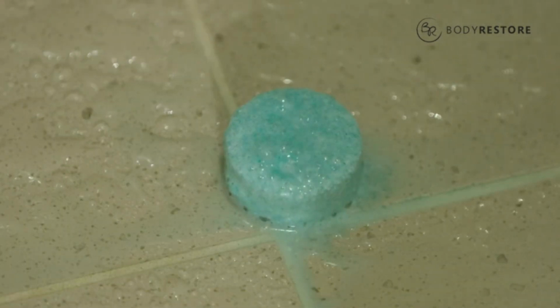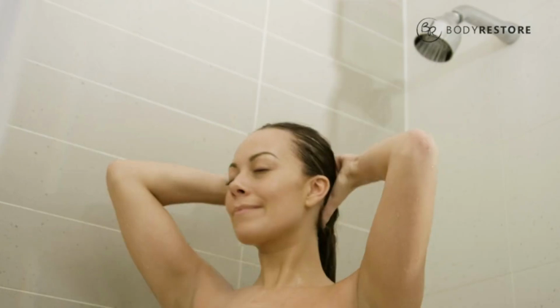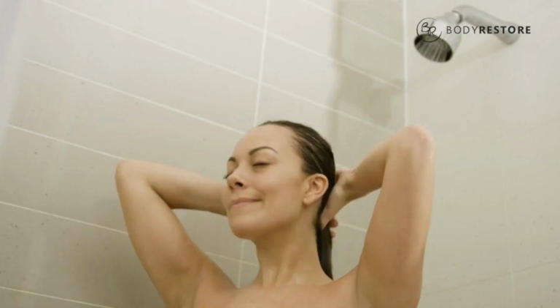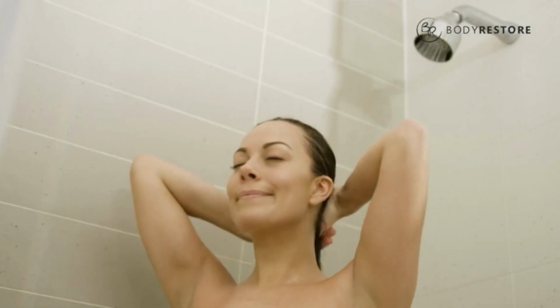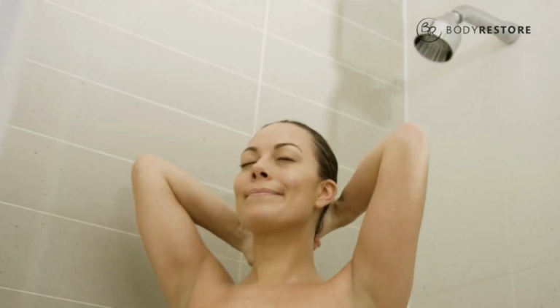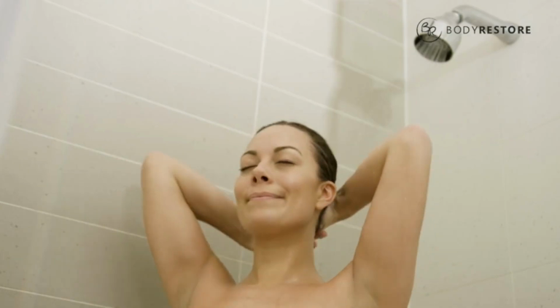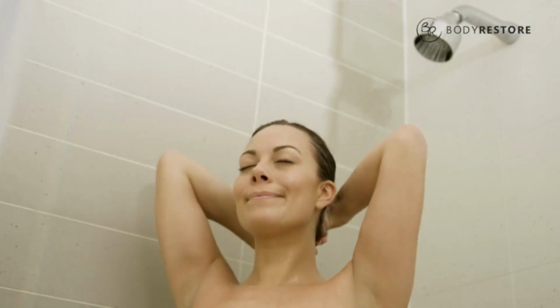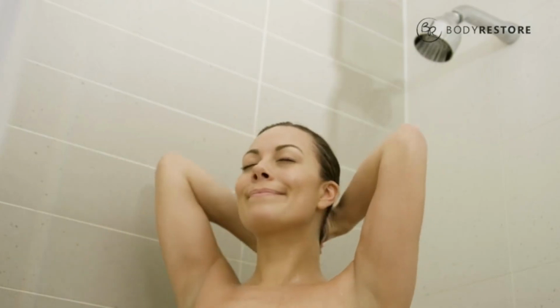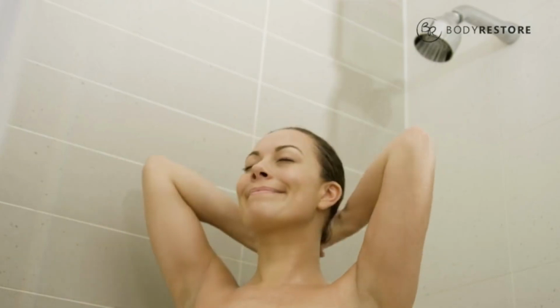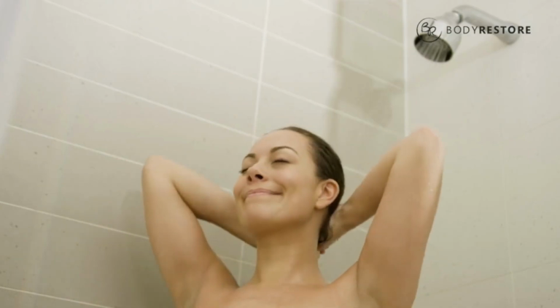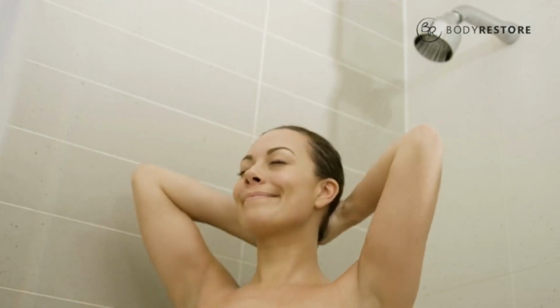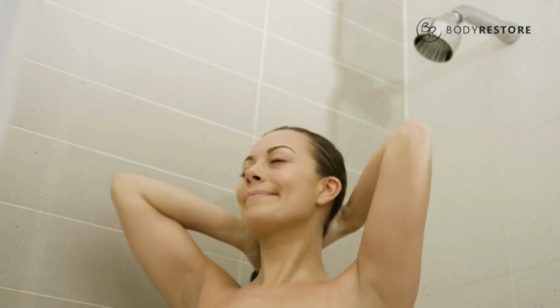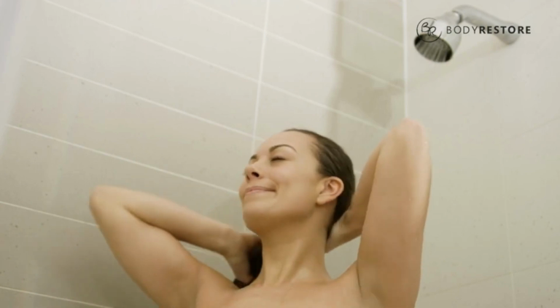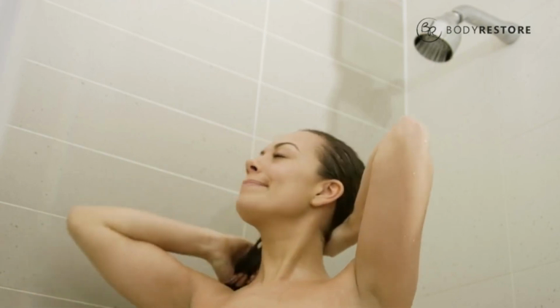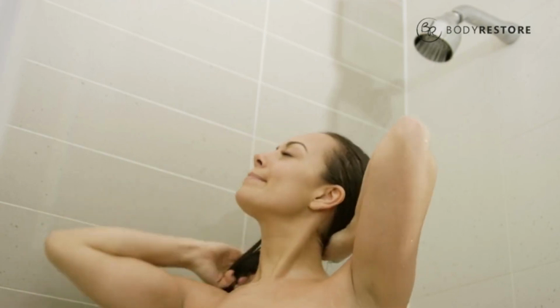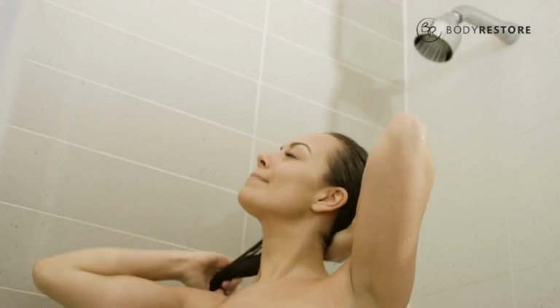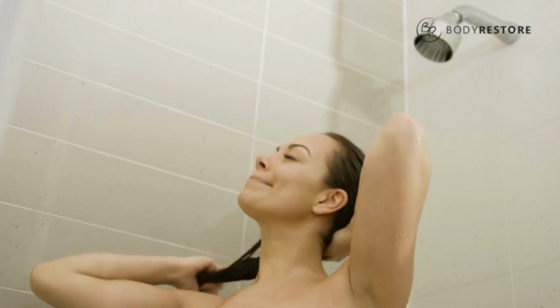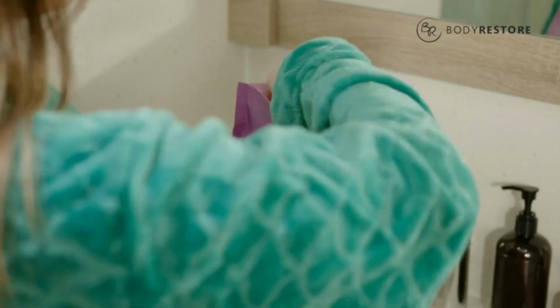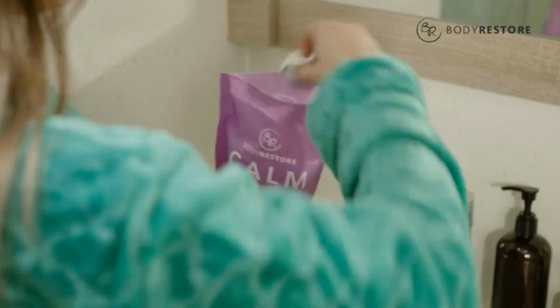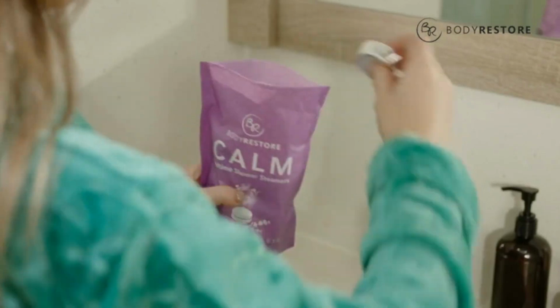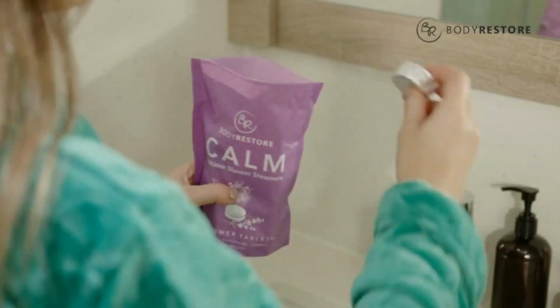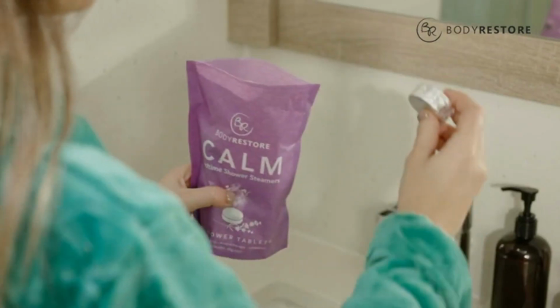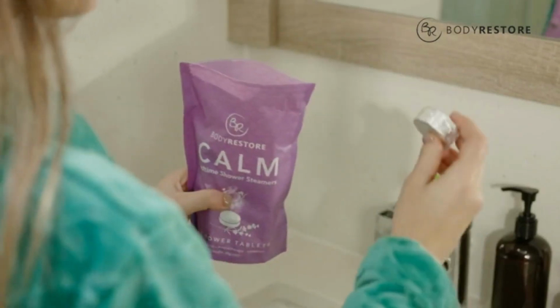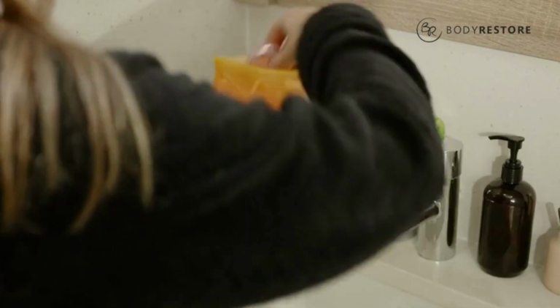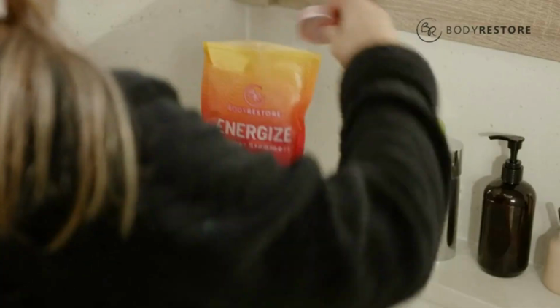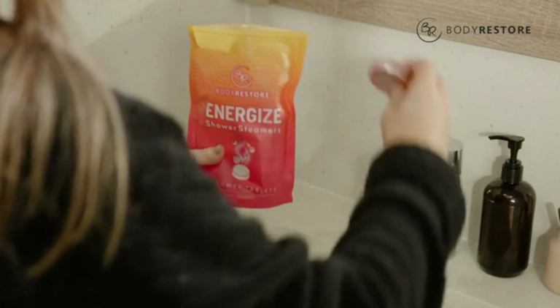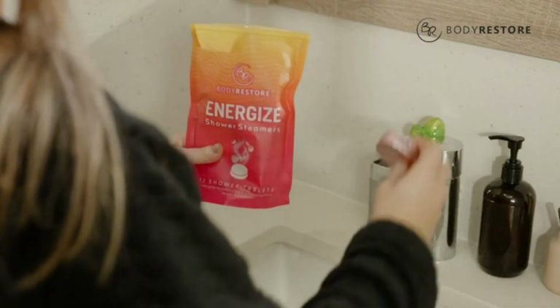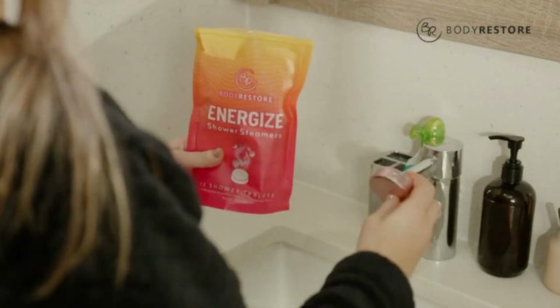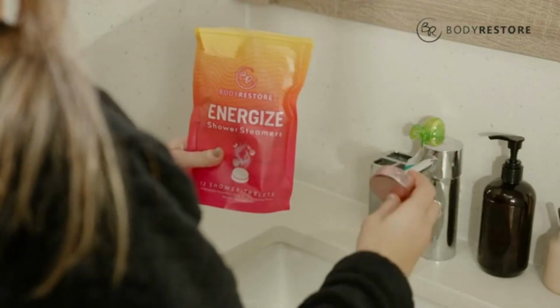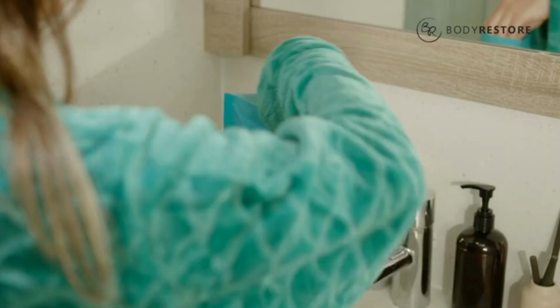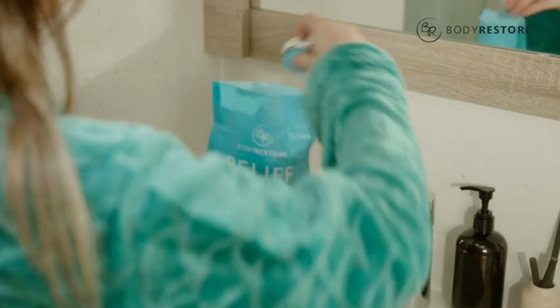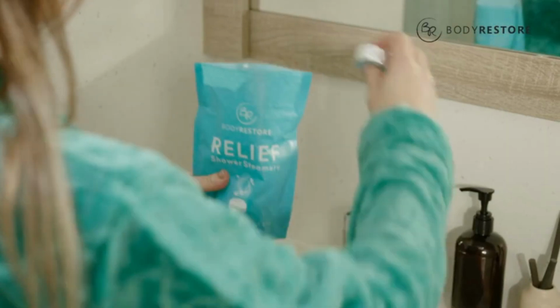With a variety of scents to enjoy, you can choose an at-home spa treatment that suits your mood.